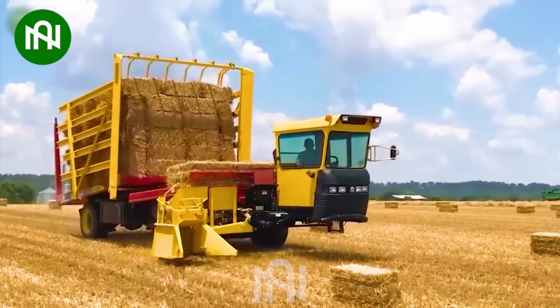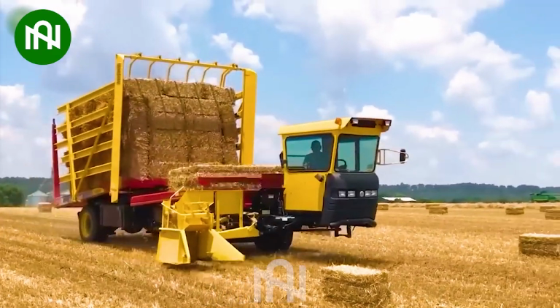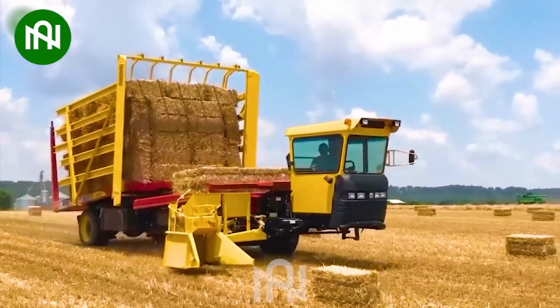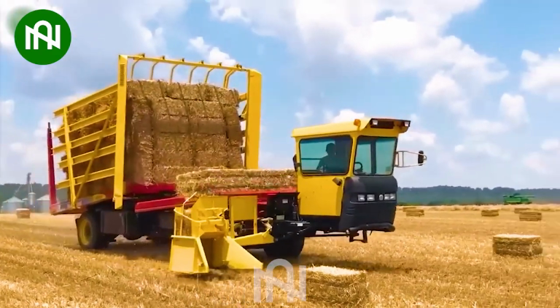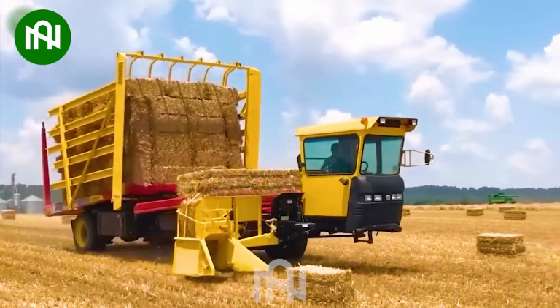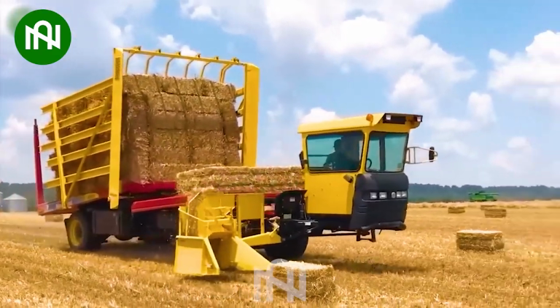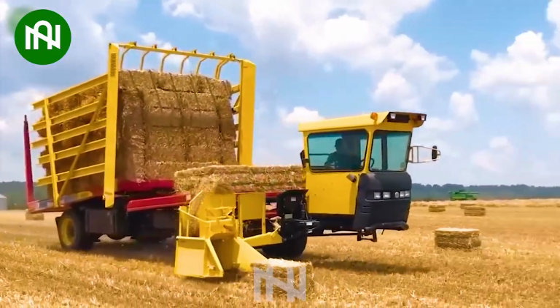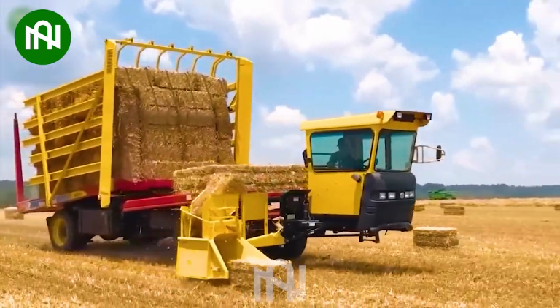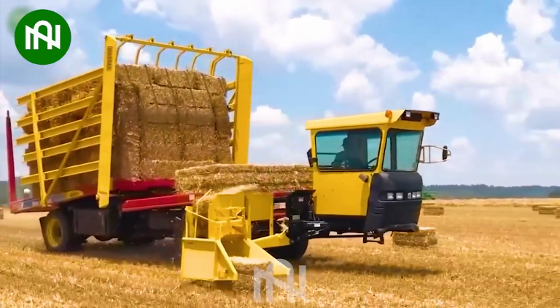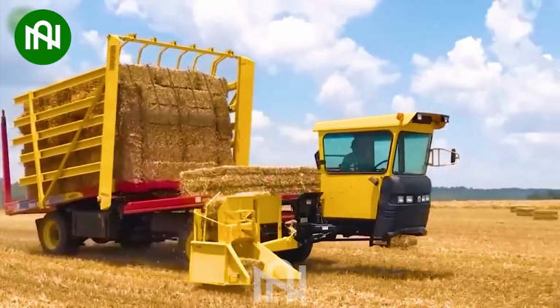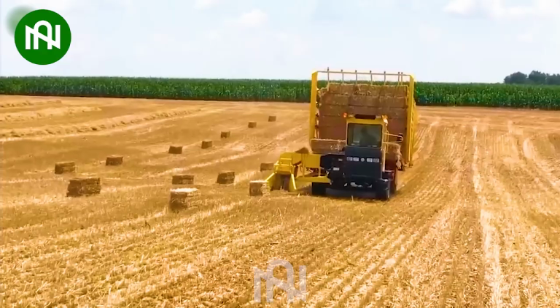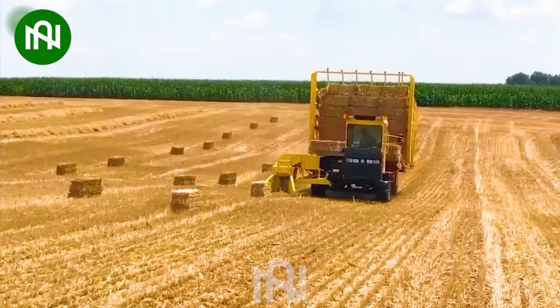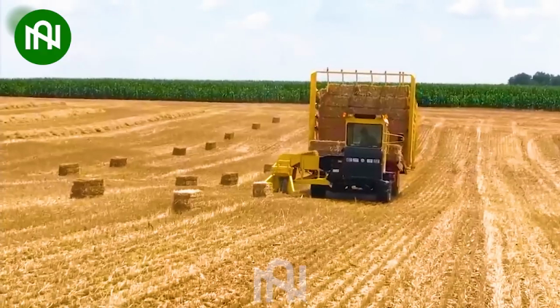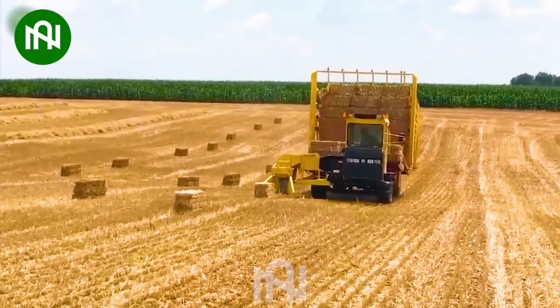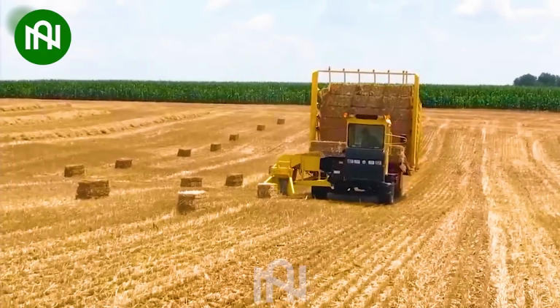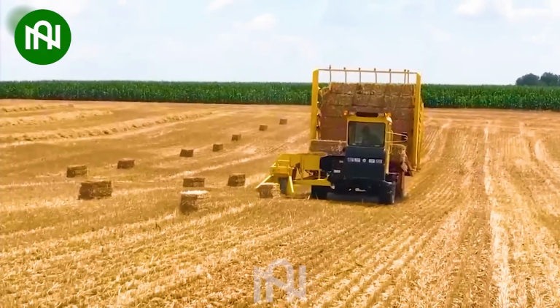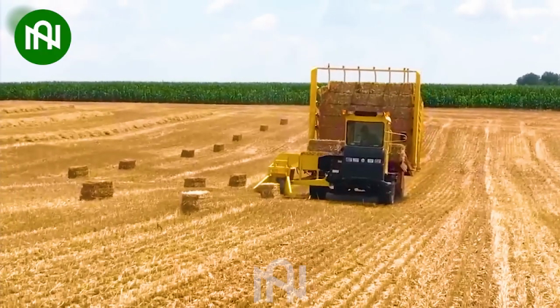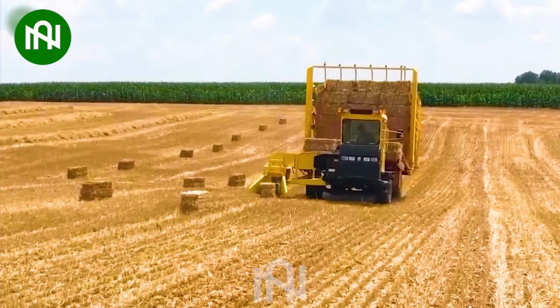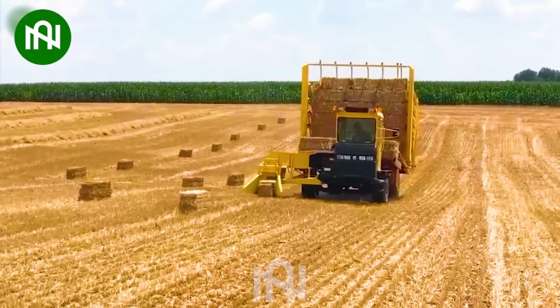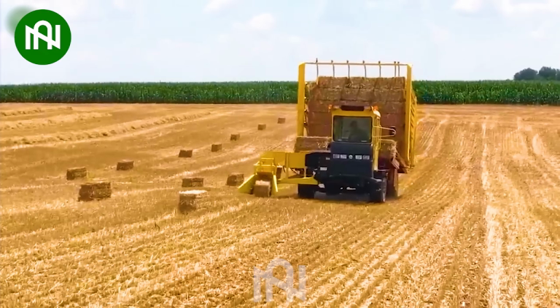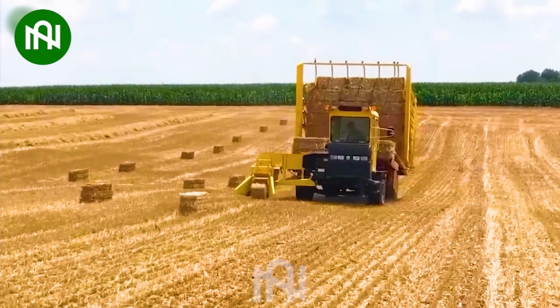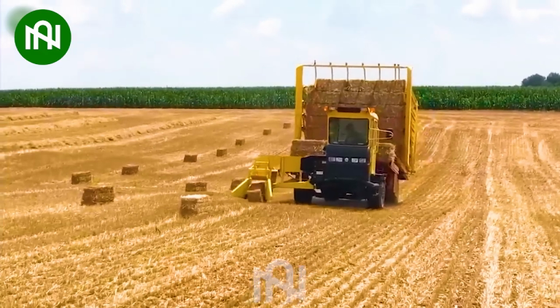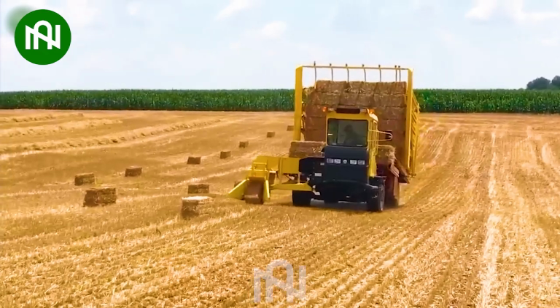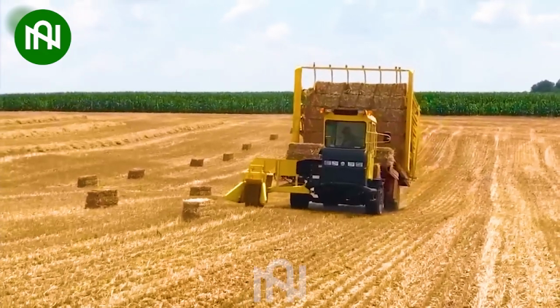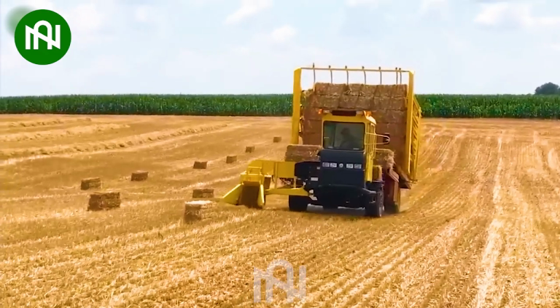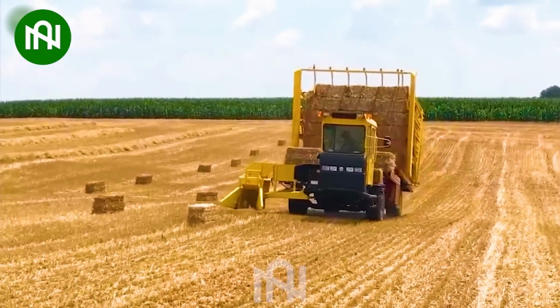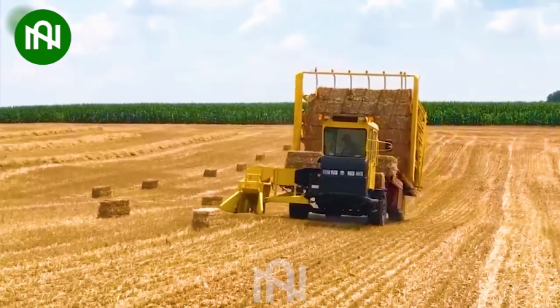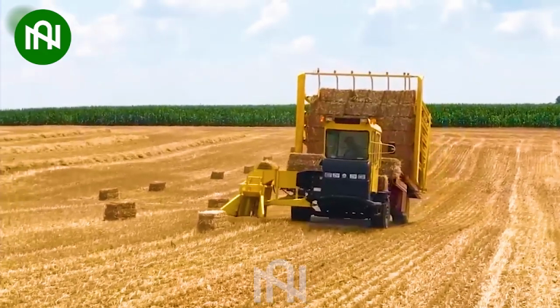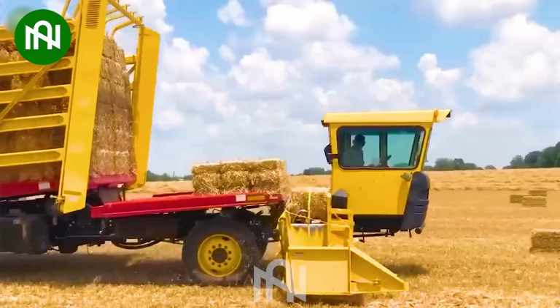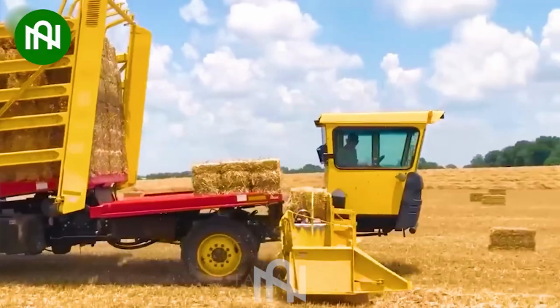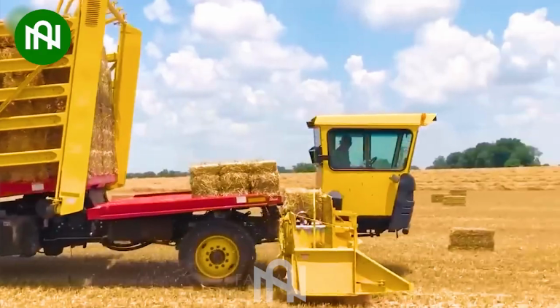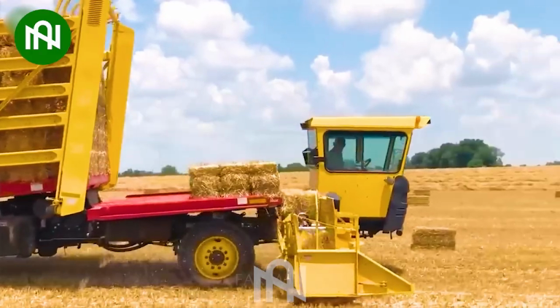Look at how fast this truck collects grass bales in the field. Farming tasks are no longer a challenge for farmers.